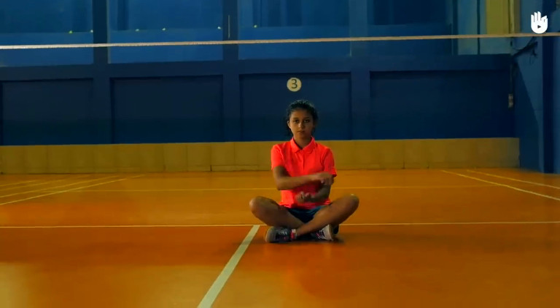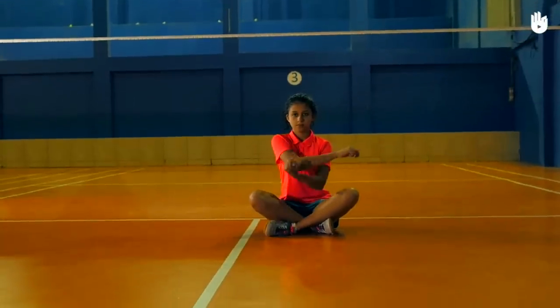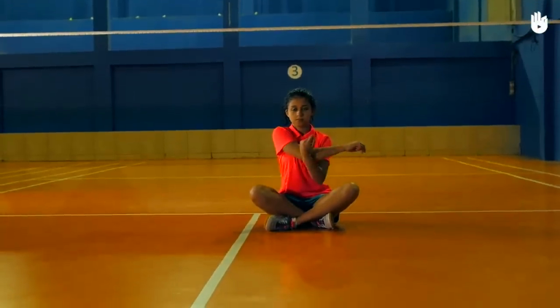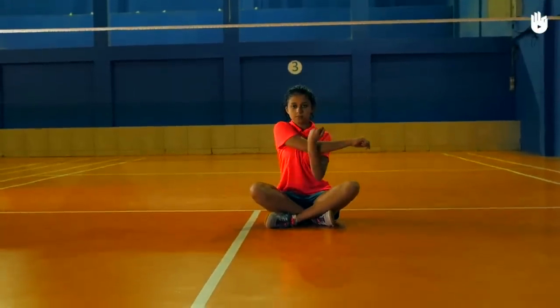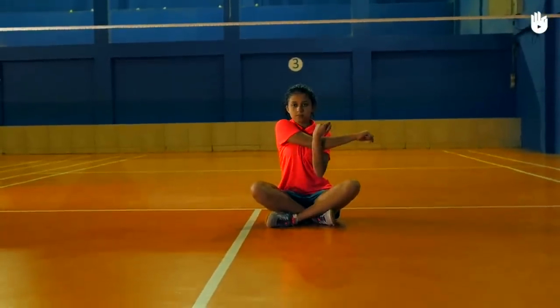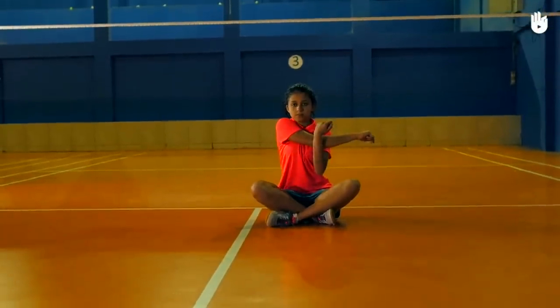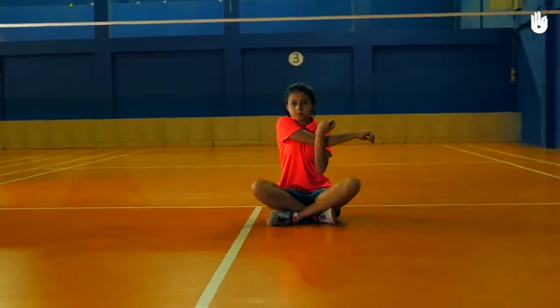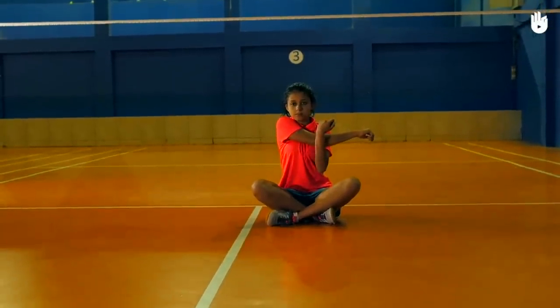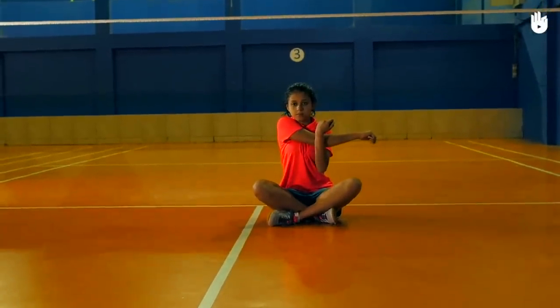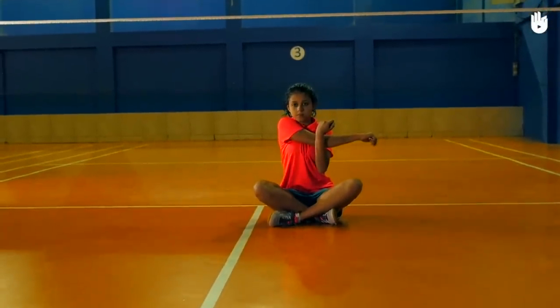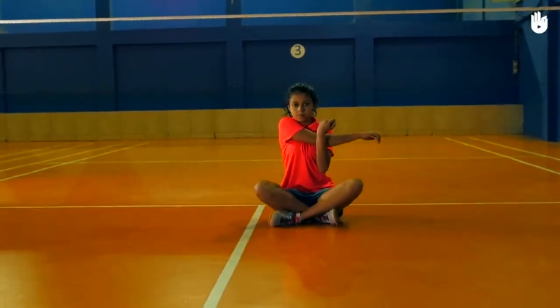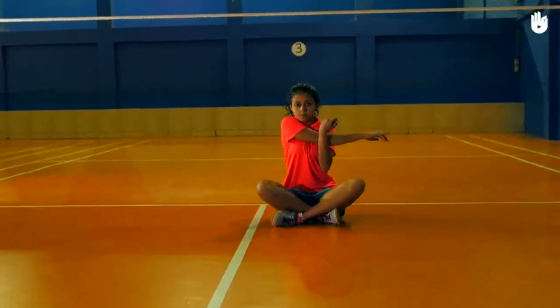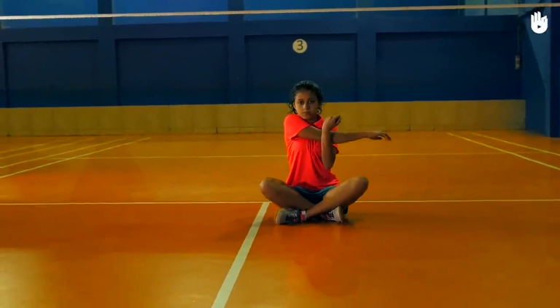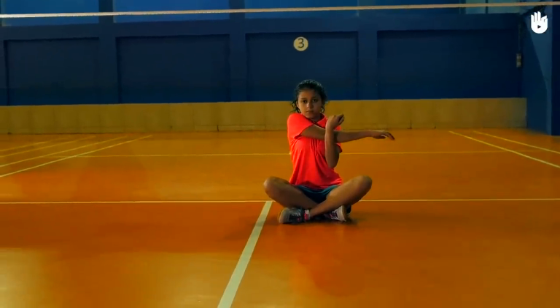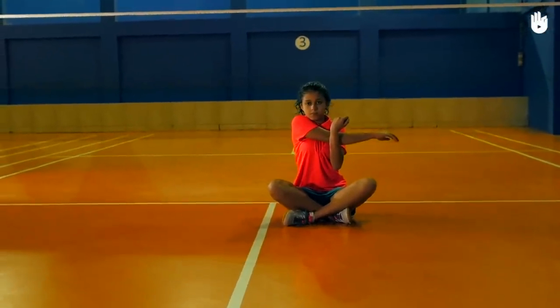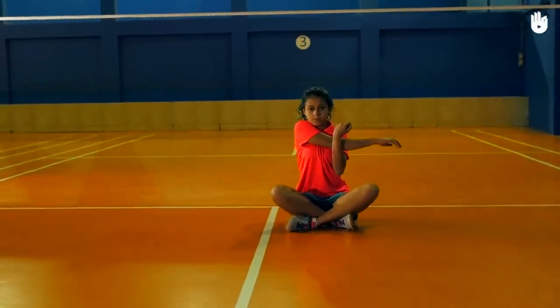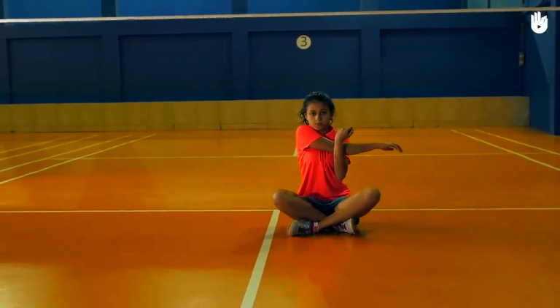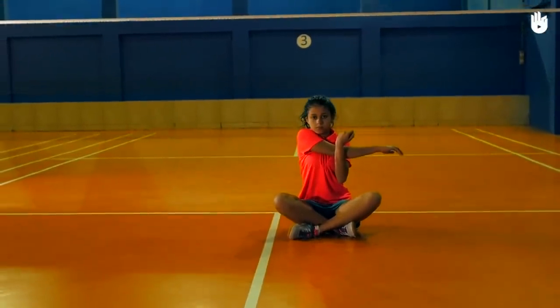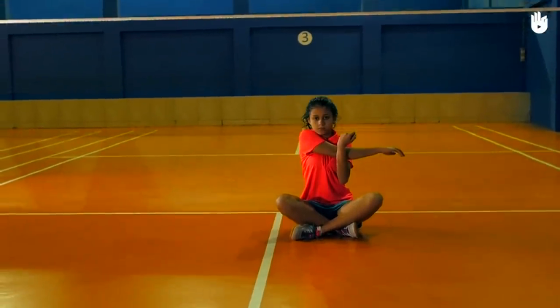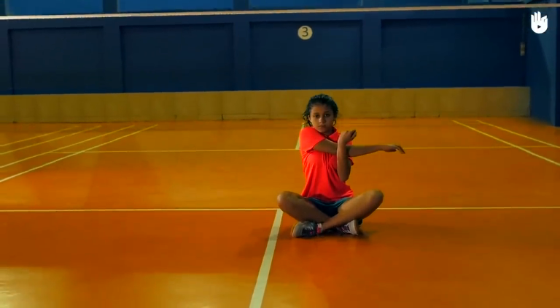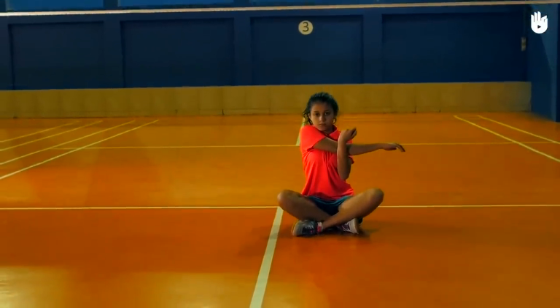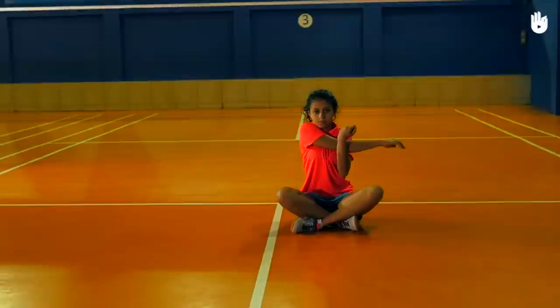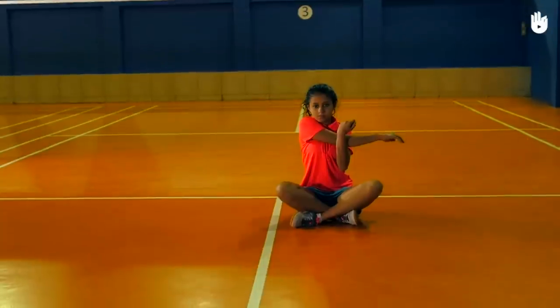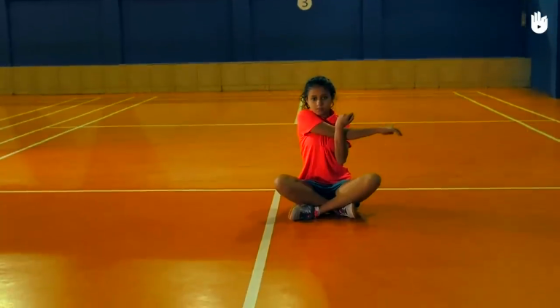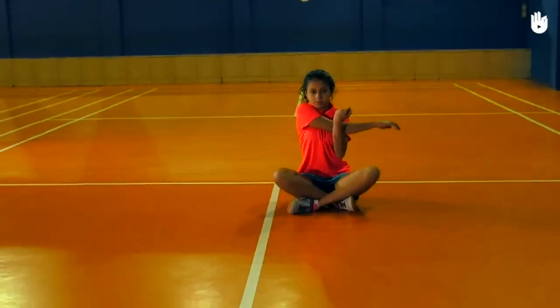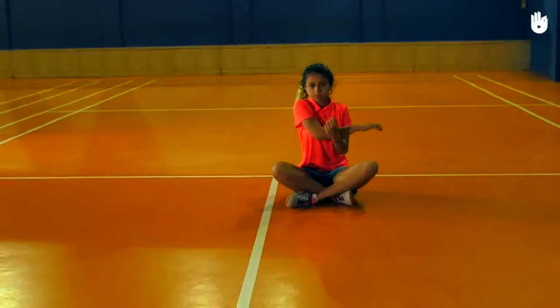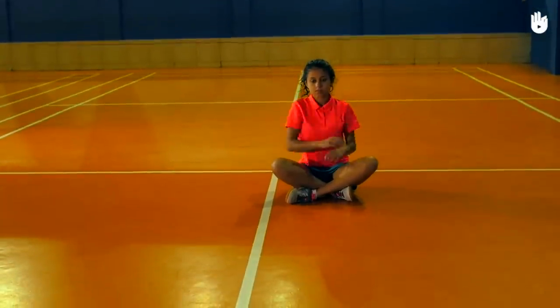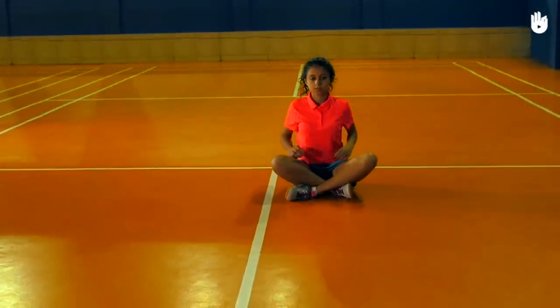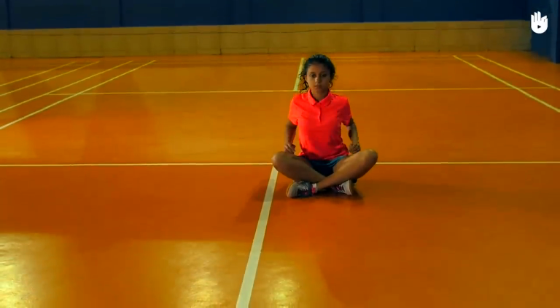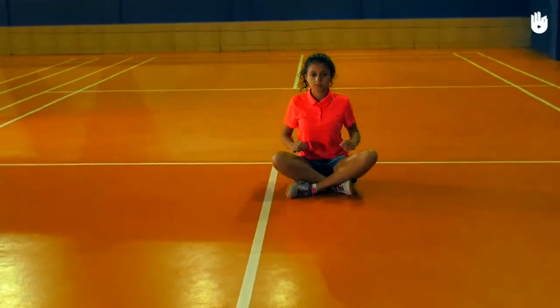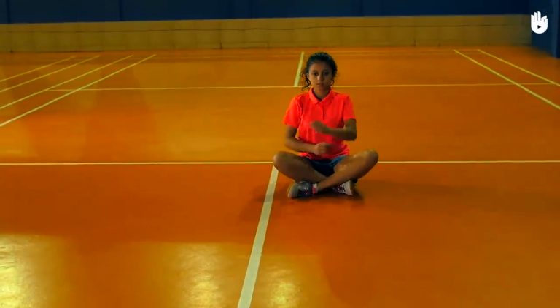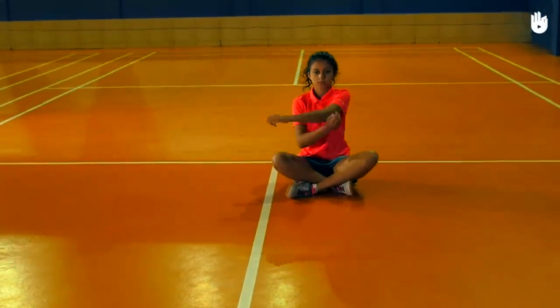Next, sit cross-legged and stretch your arm across. Hold the elbow with the opposite hand. Hold the stretch for 20 seconds and then switch arms.